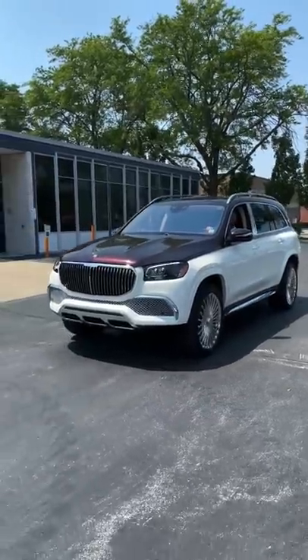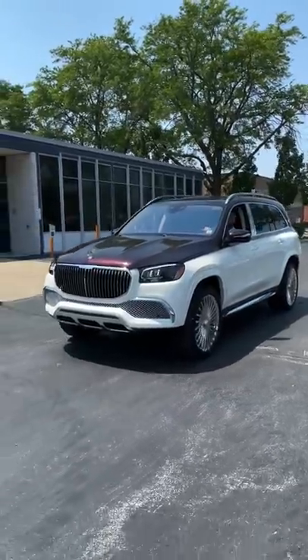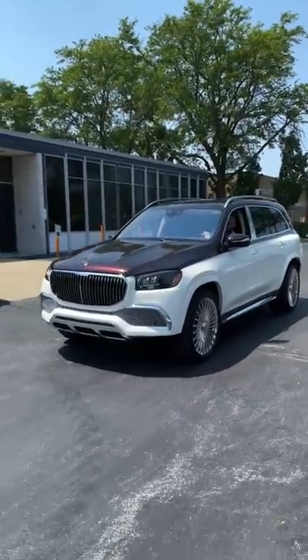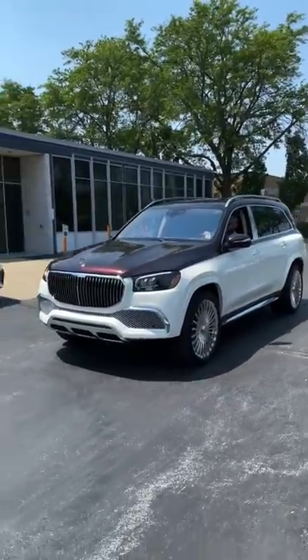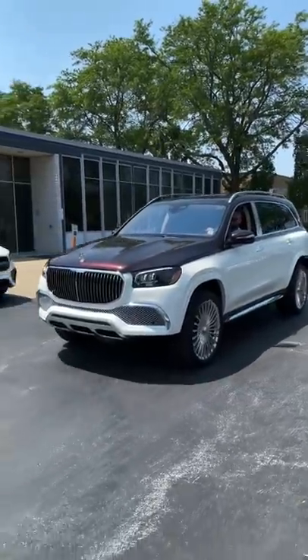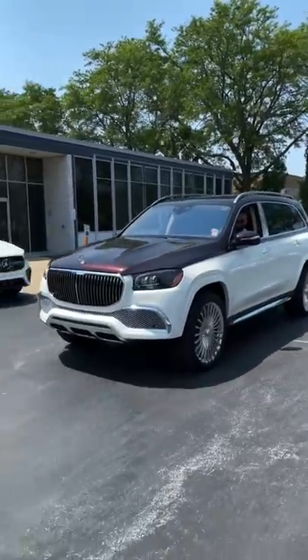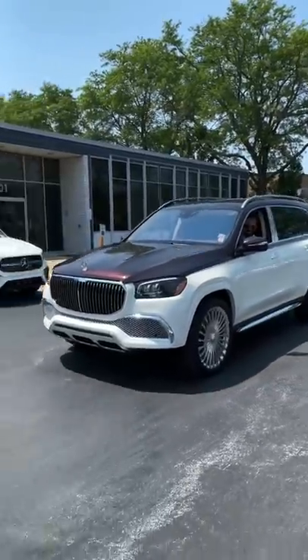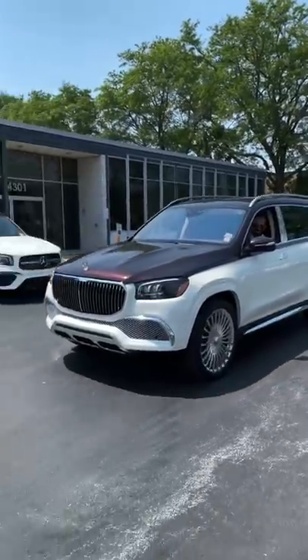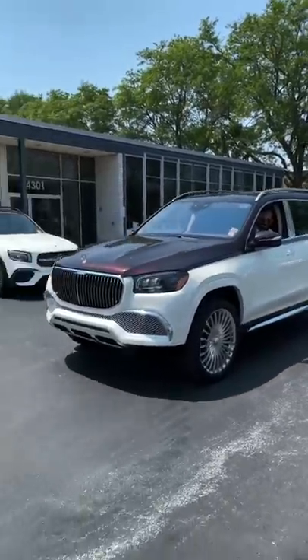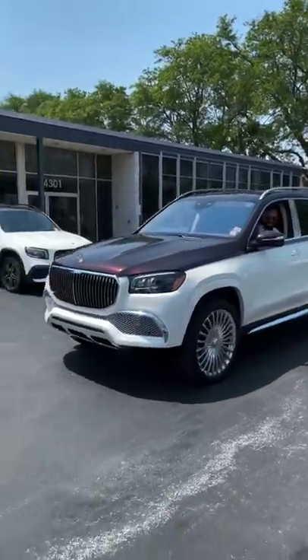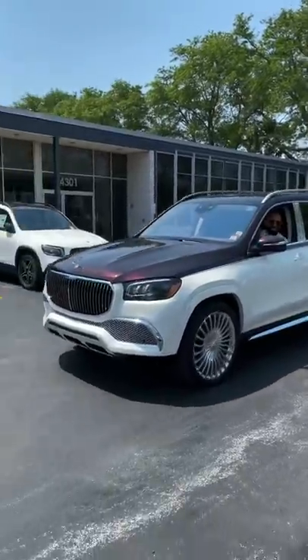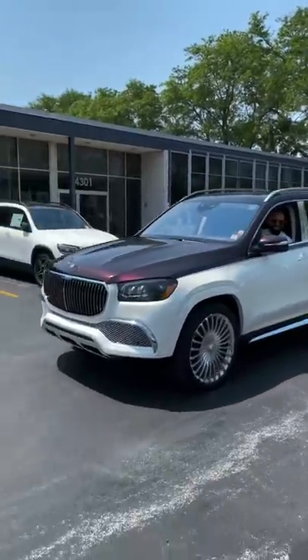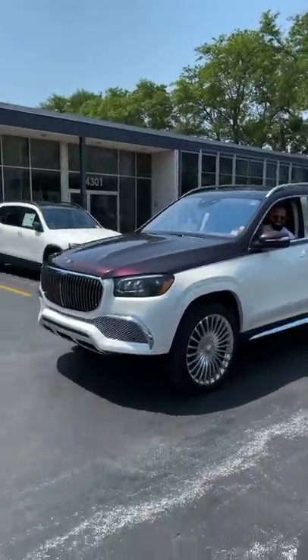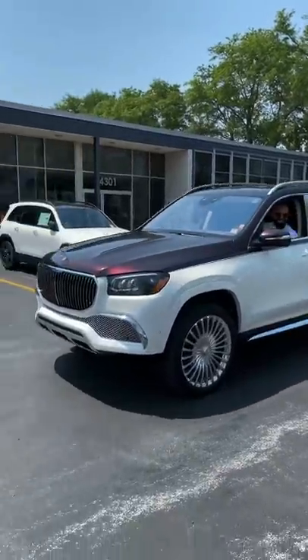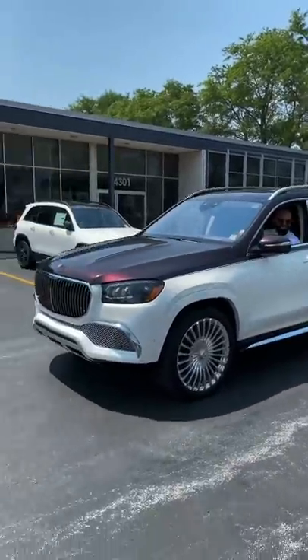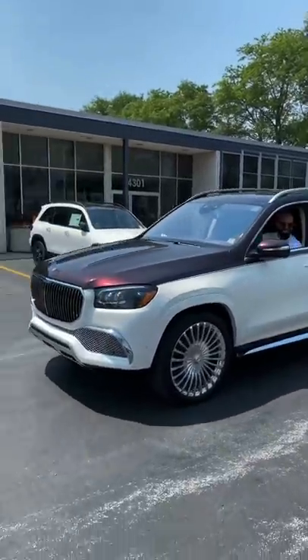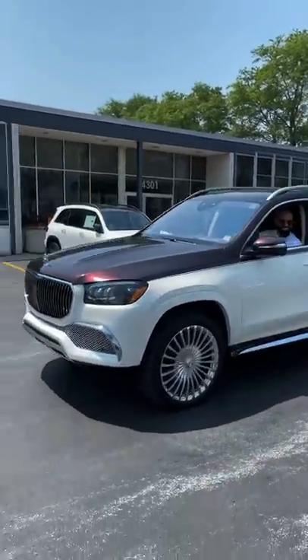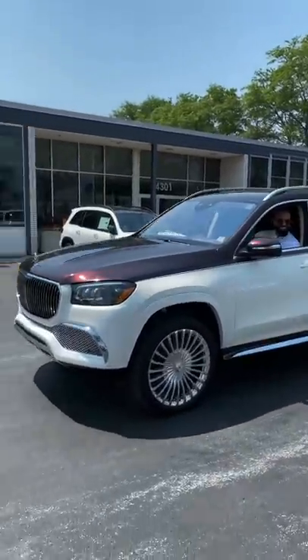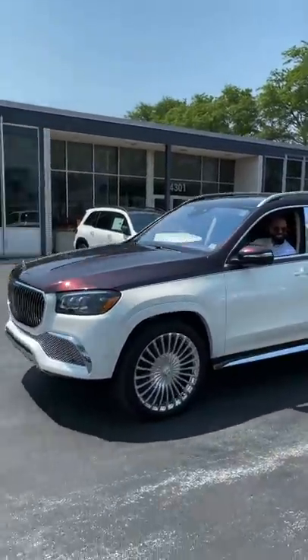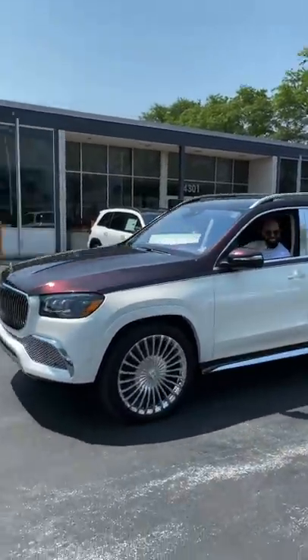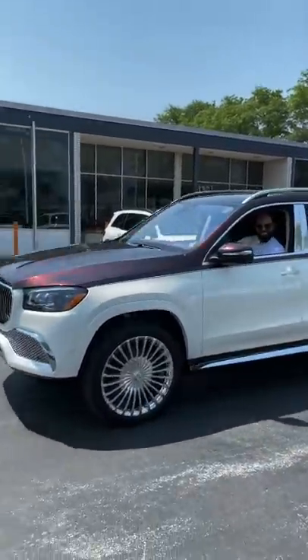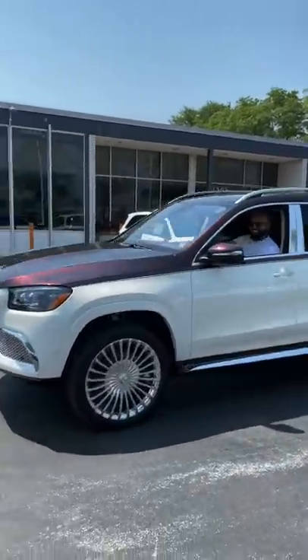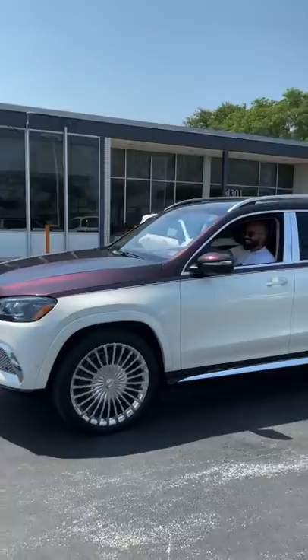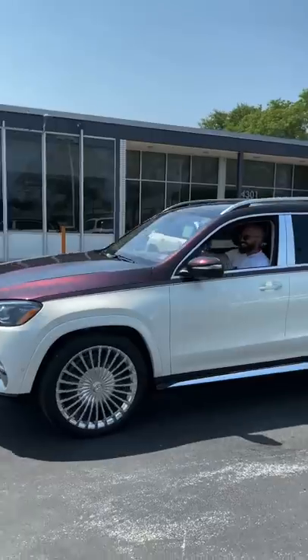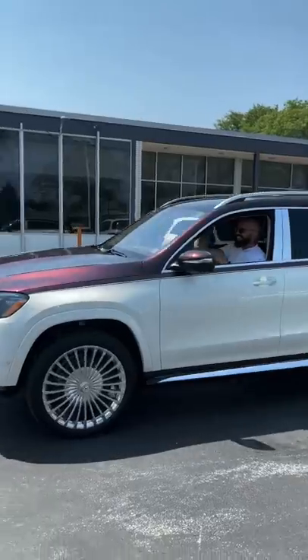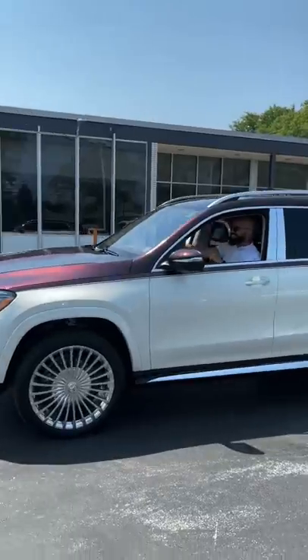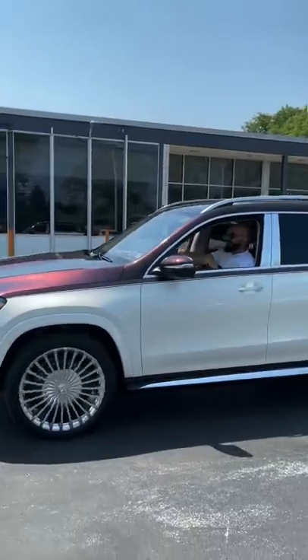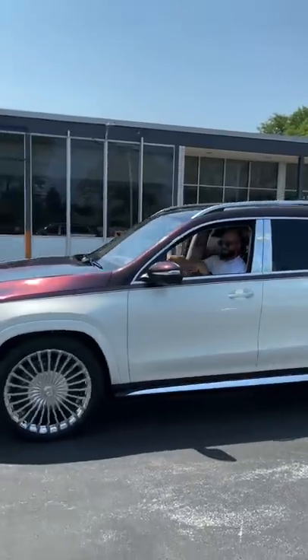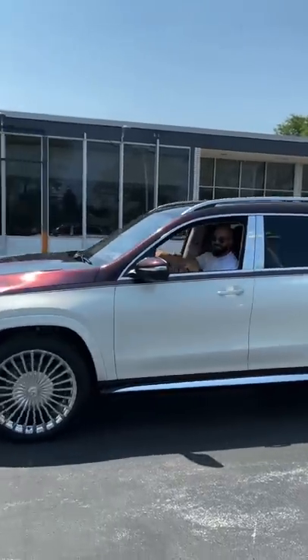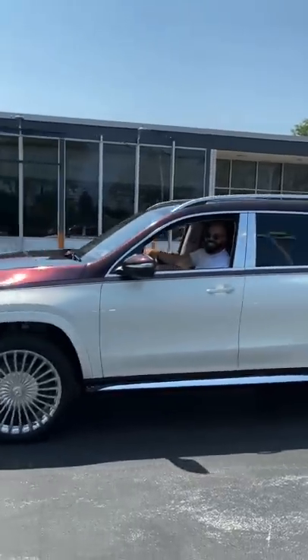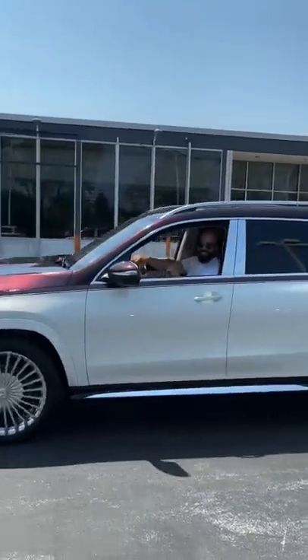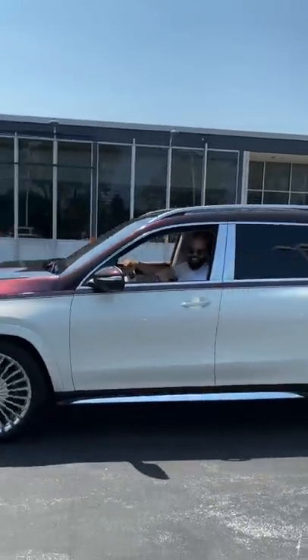Wow, that's awesome. Love it. It's about to be windy, man.